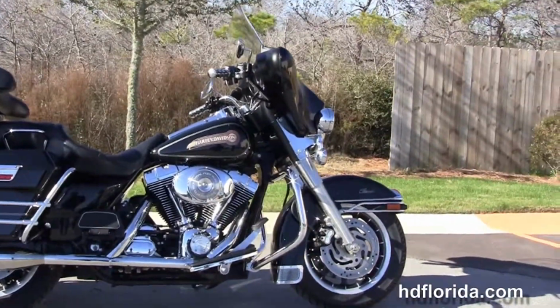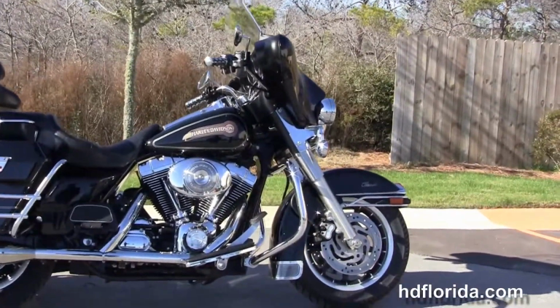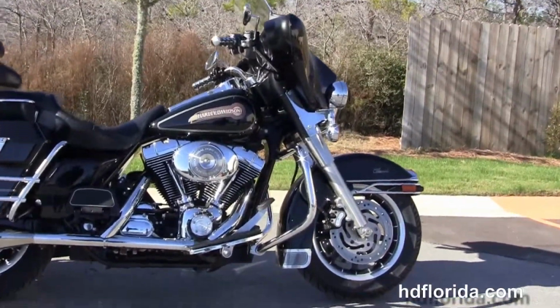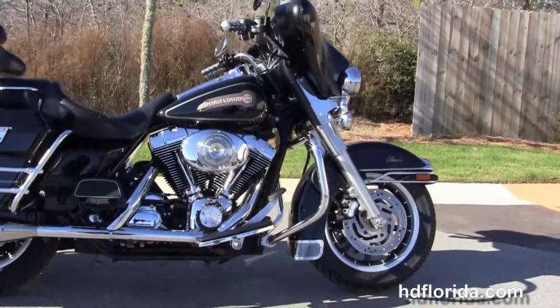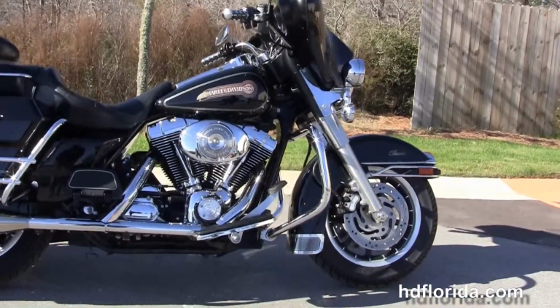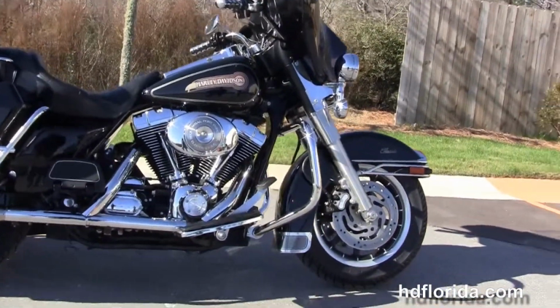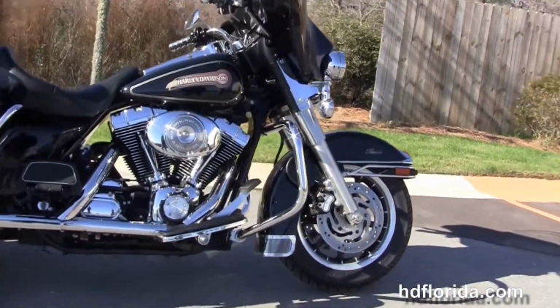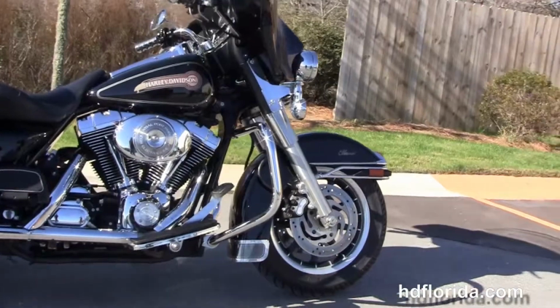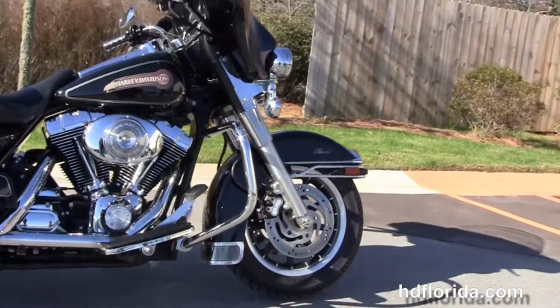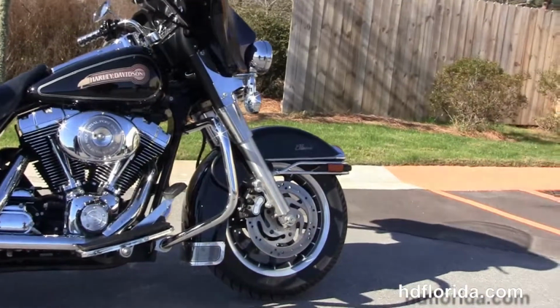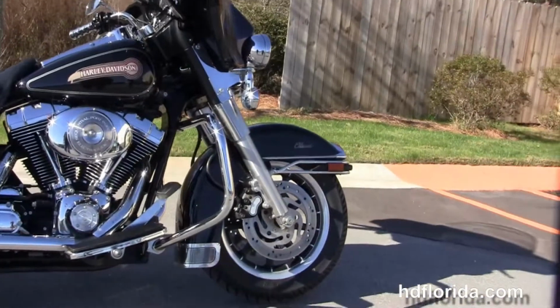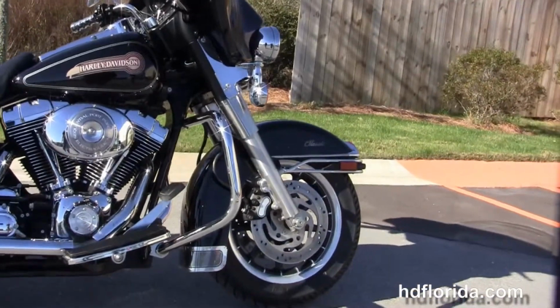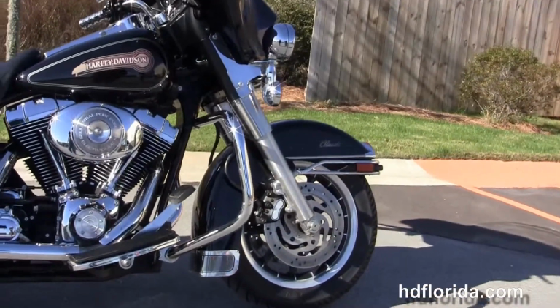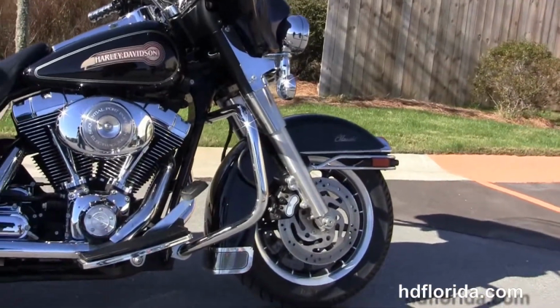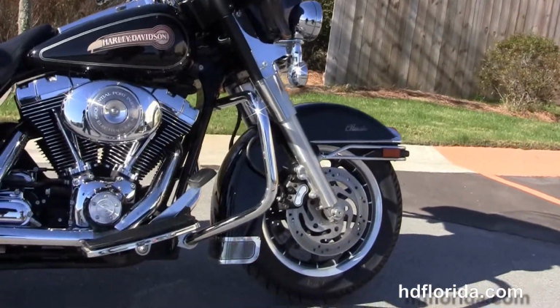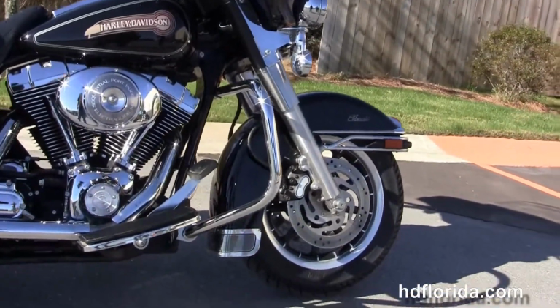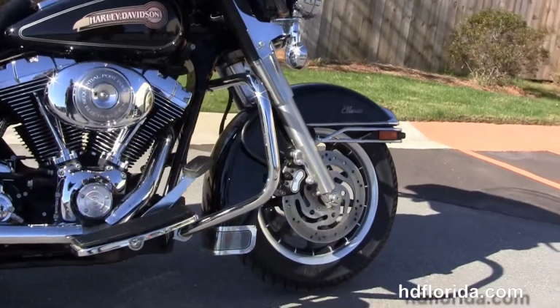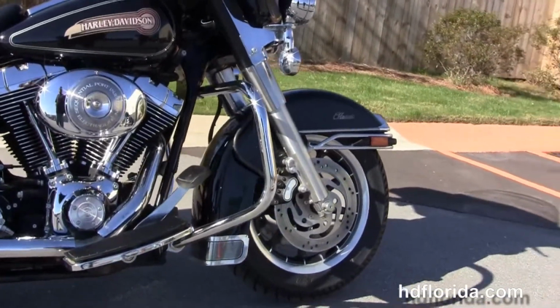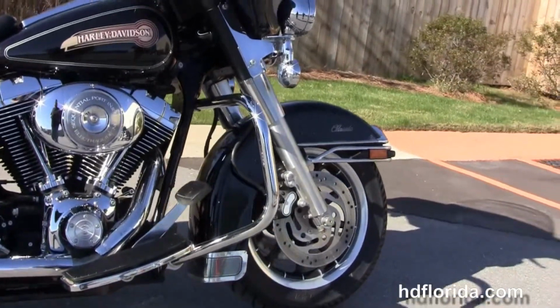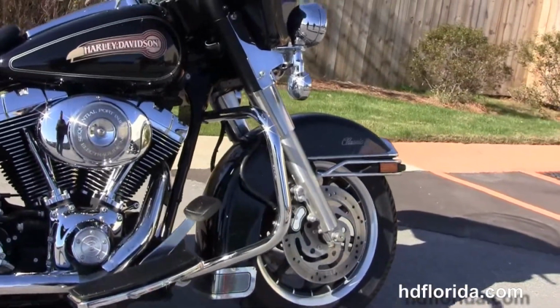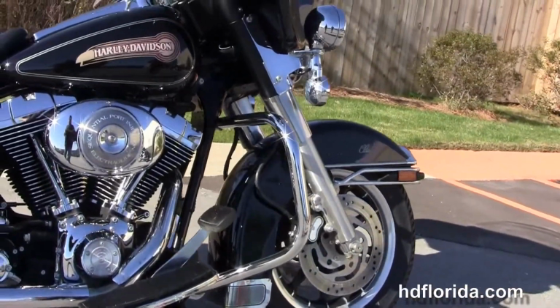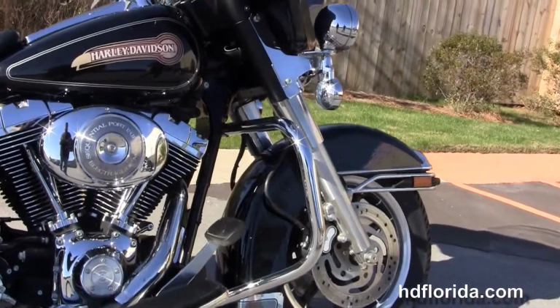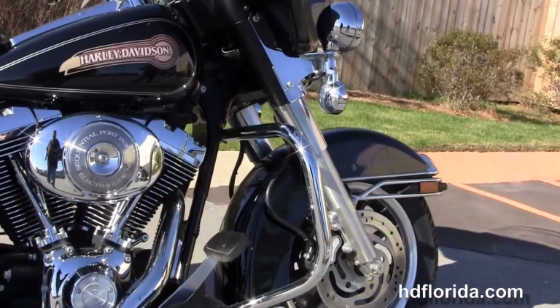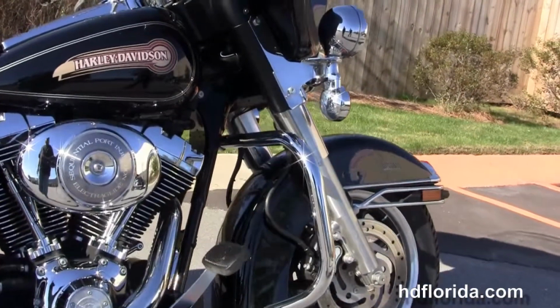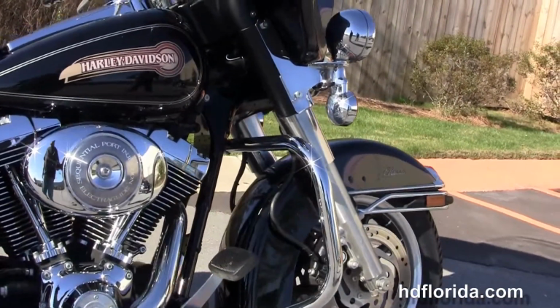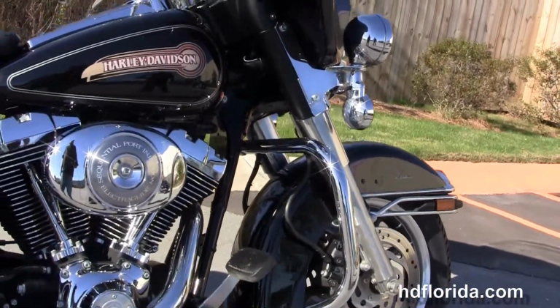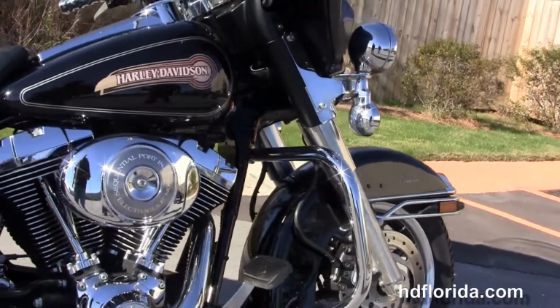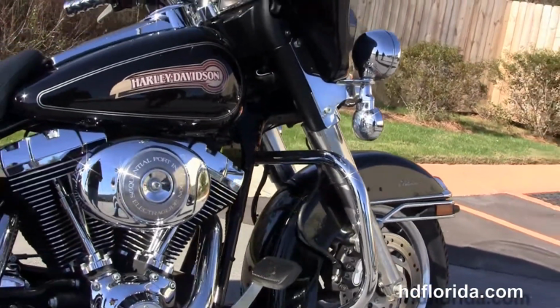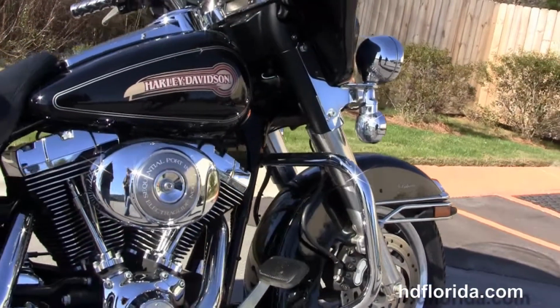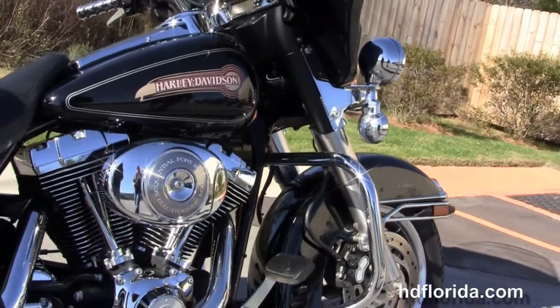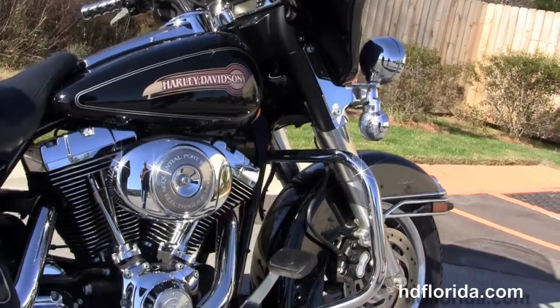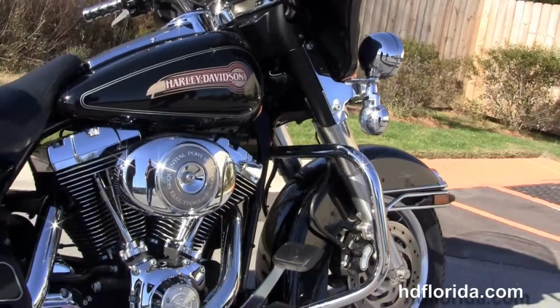This classic starts out front with the dual disc brakes and the 9-spoke mag wheels. The chrome and rubber front bumper moves back to the chrome engine guard.